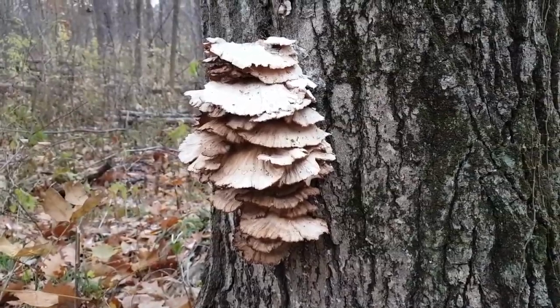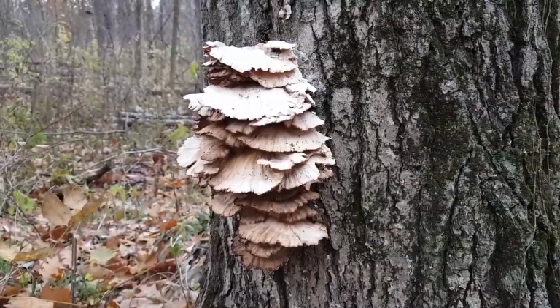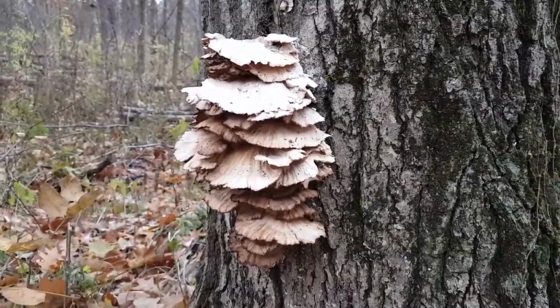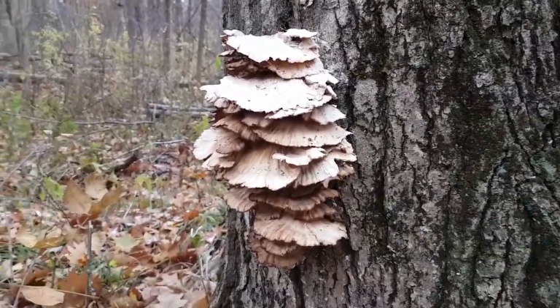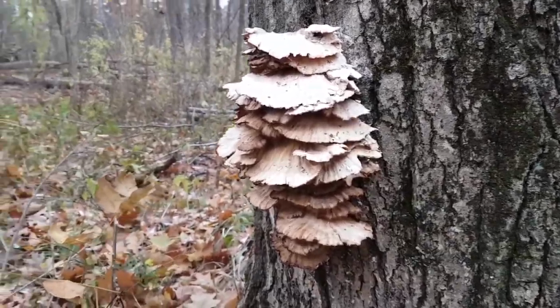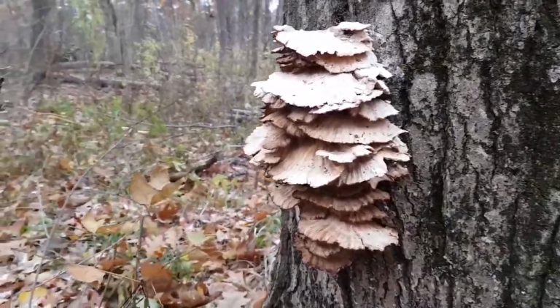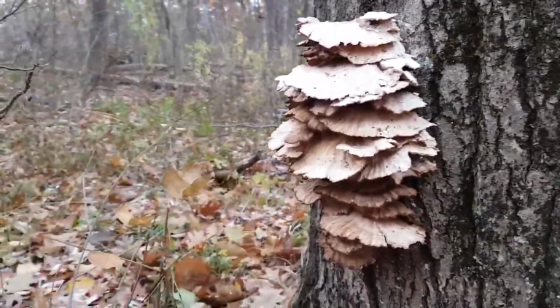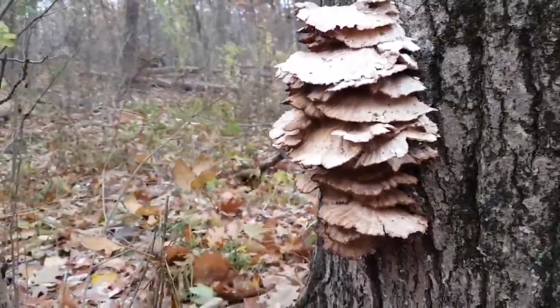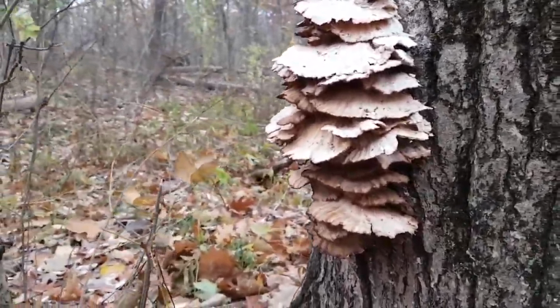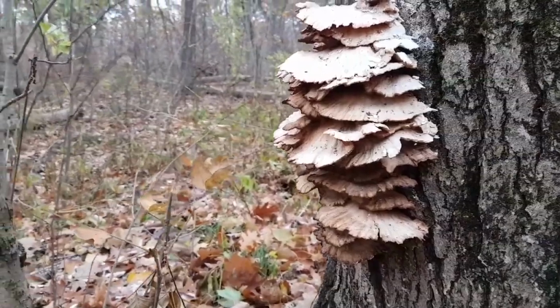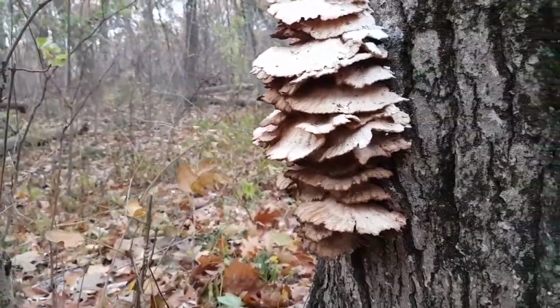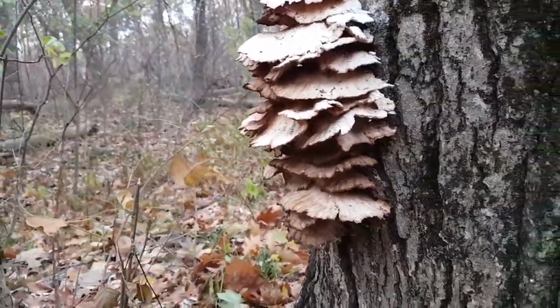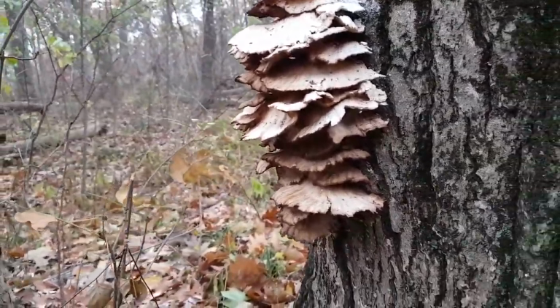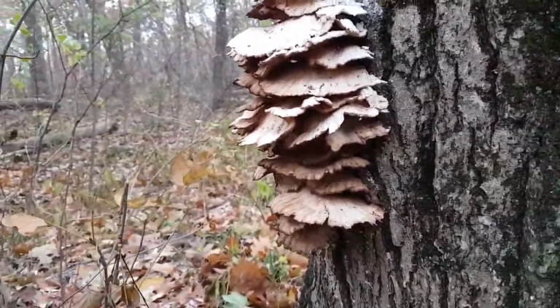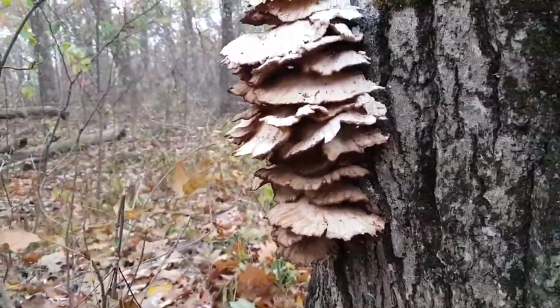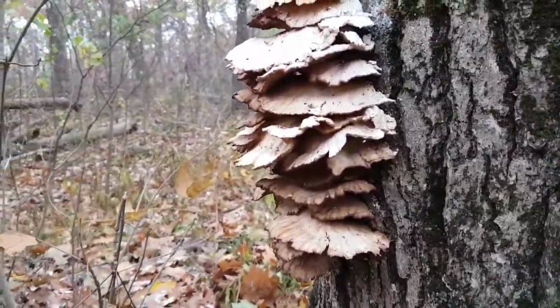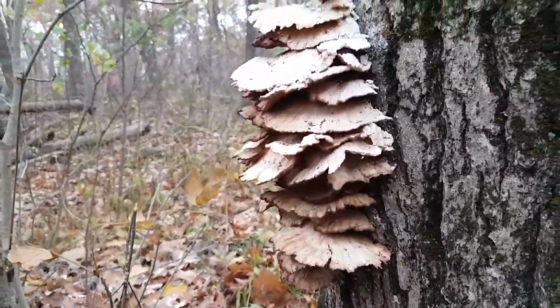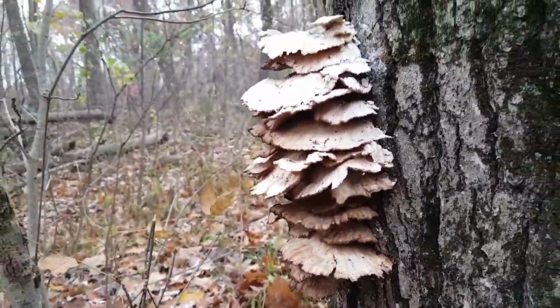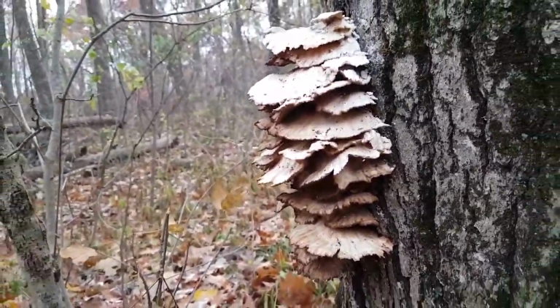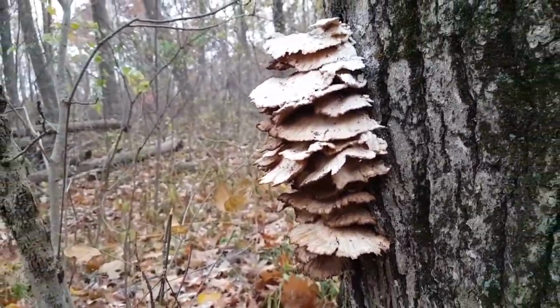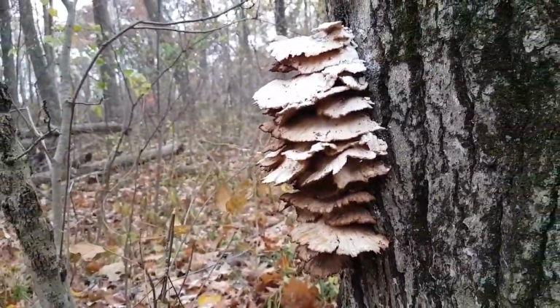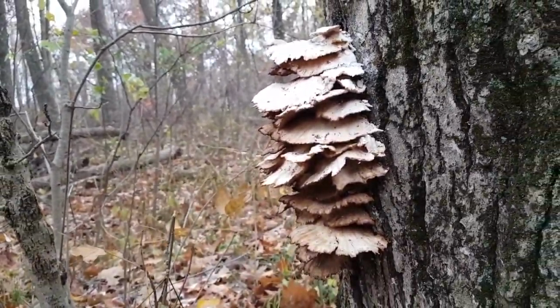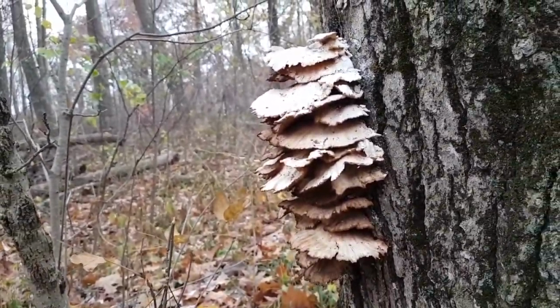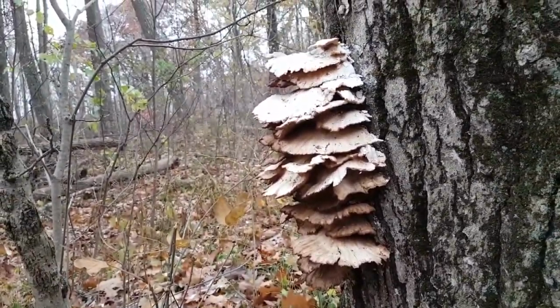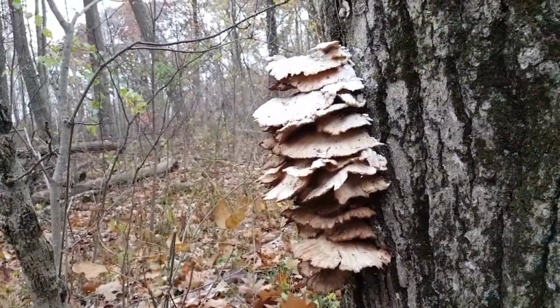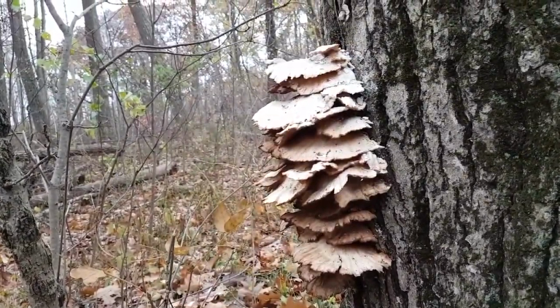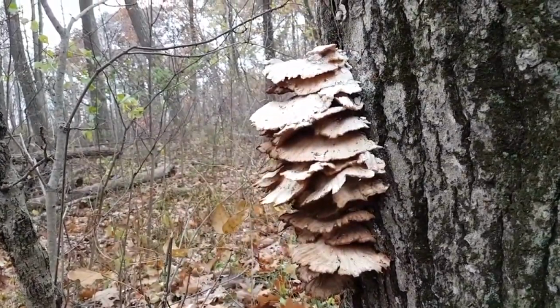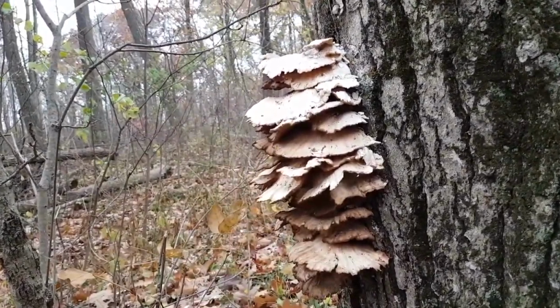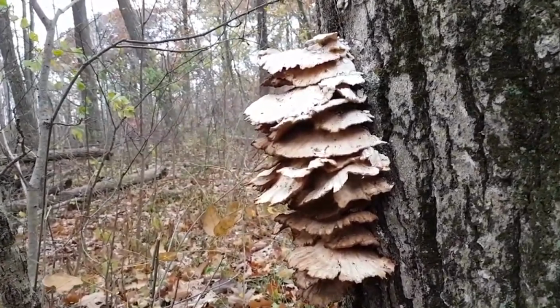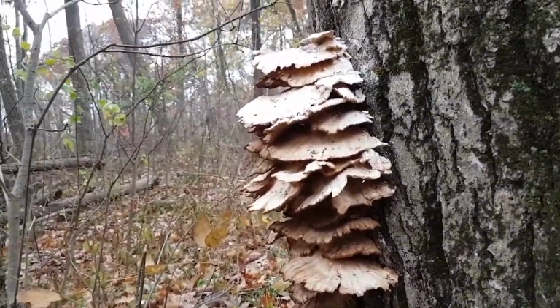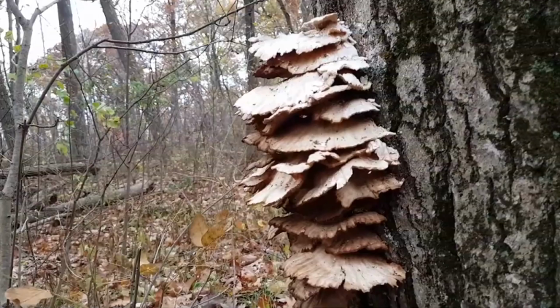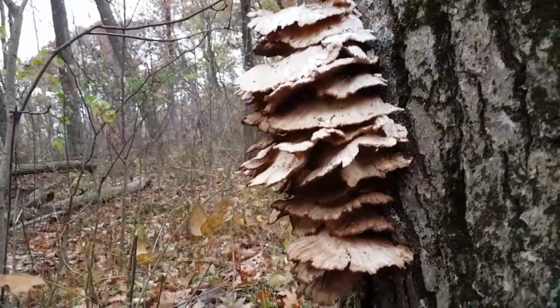I'm not sure if this was chicken of the woods or what it was, because it's kind of dying.